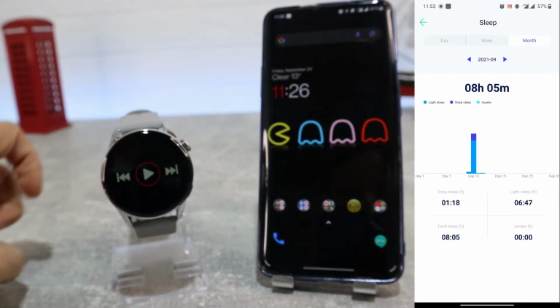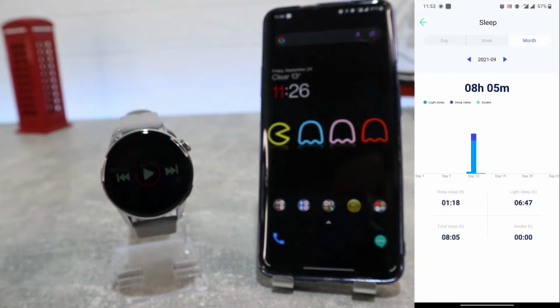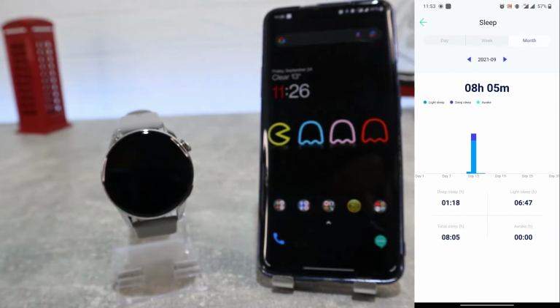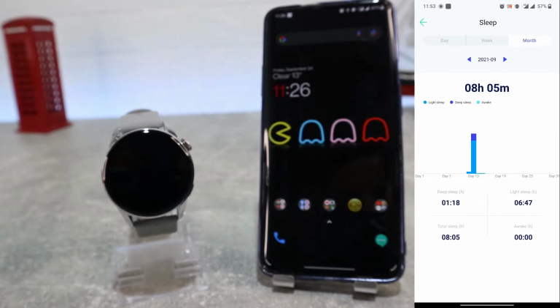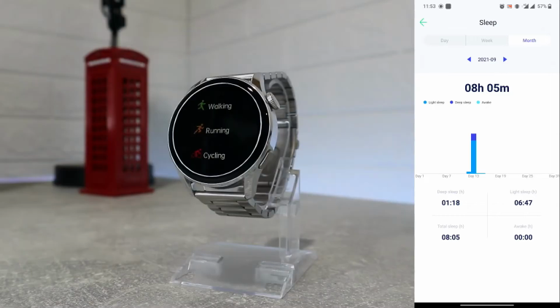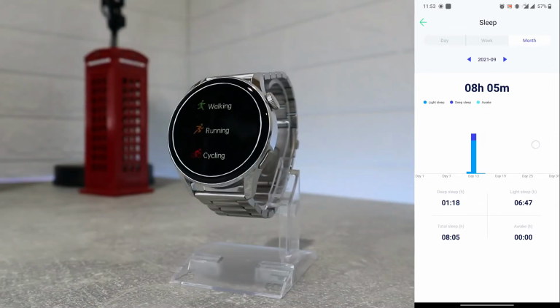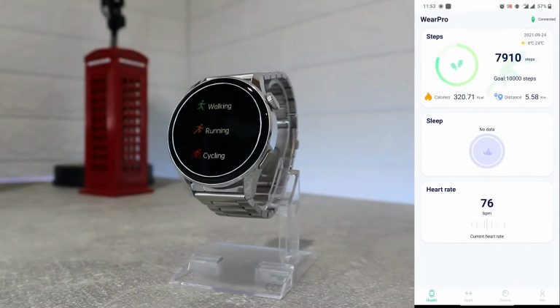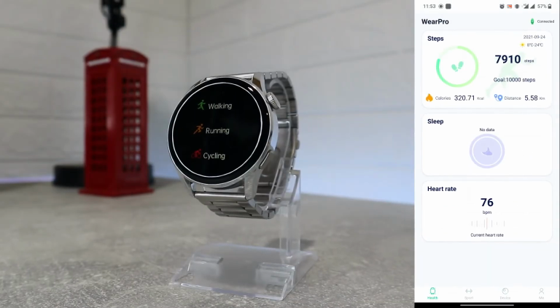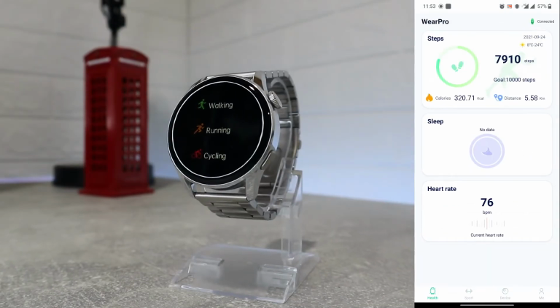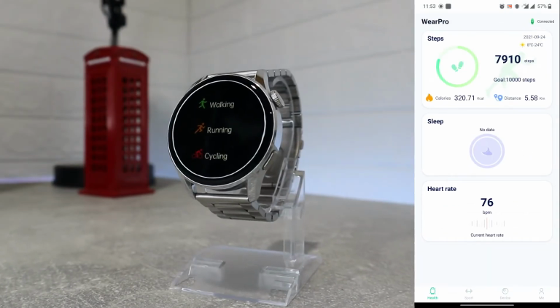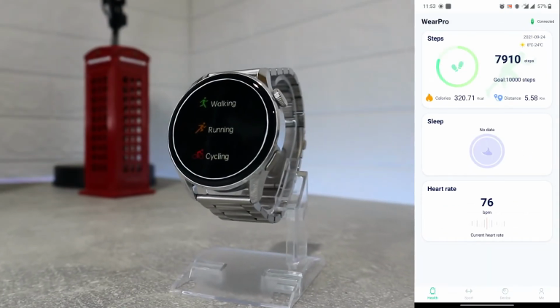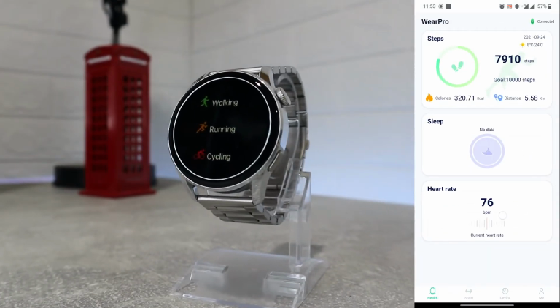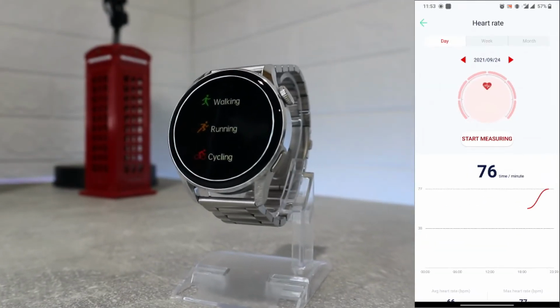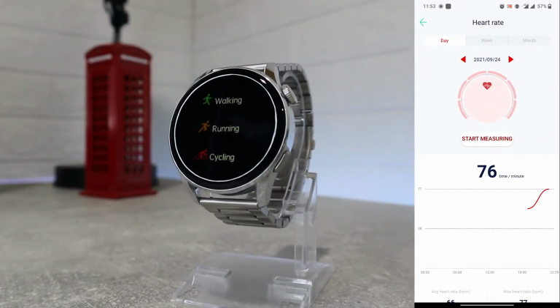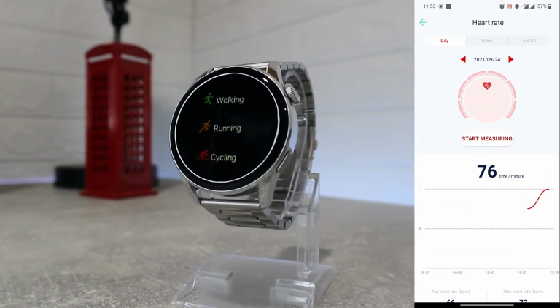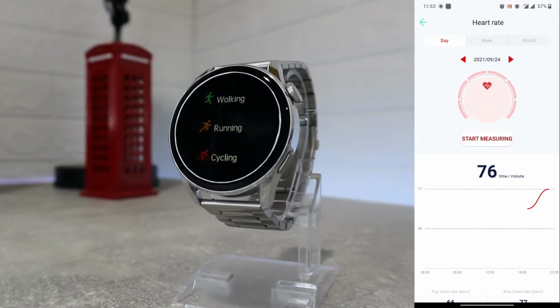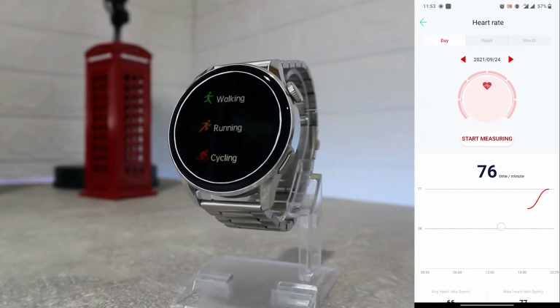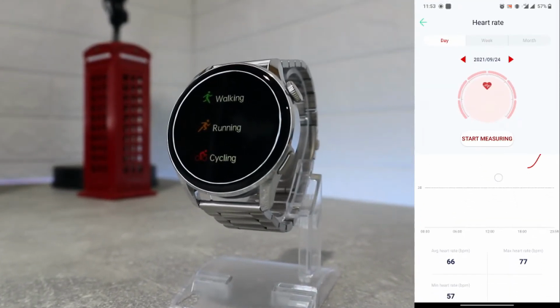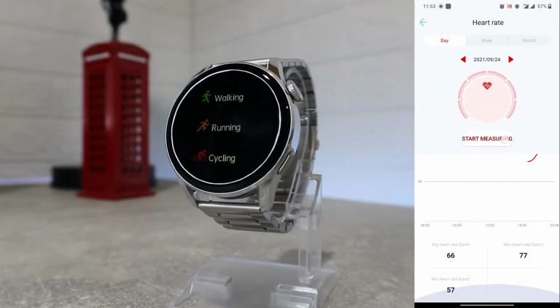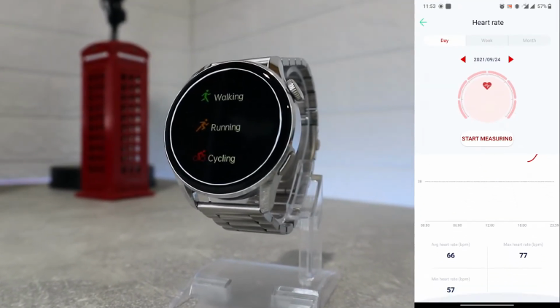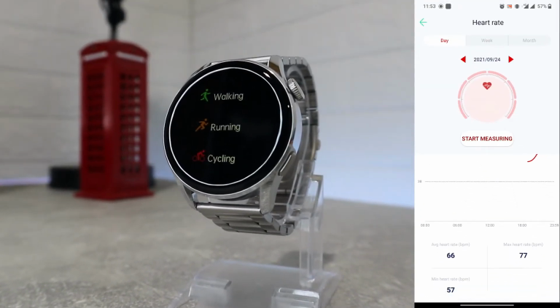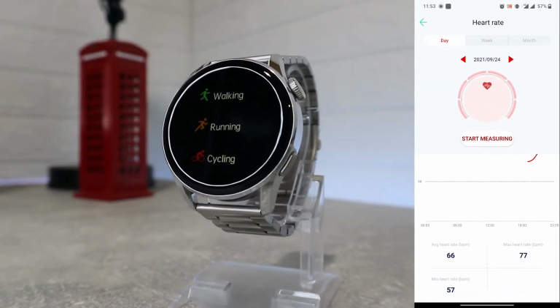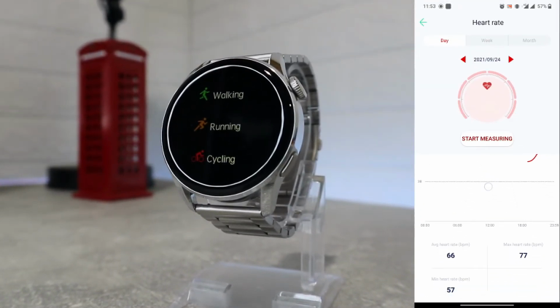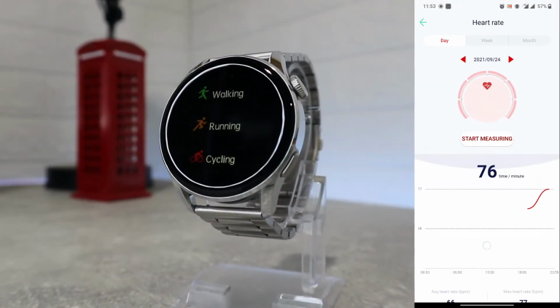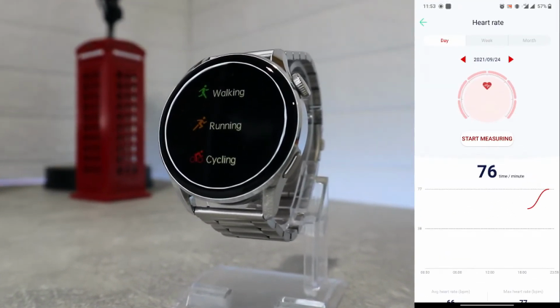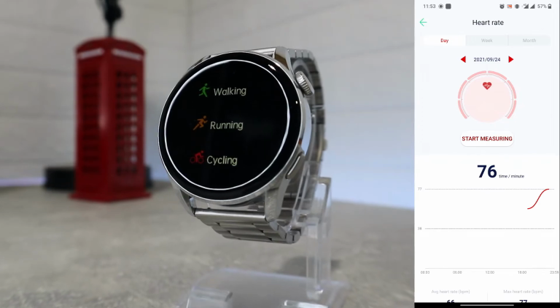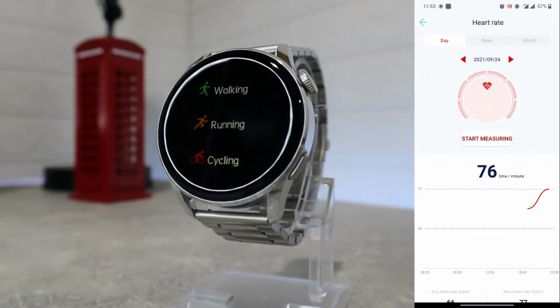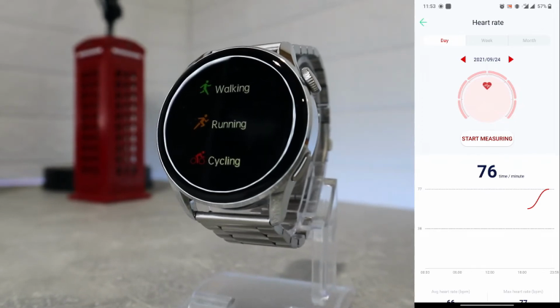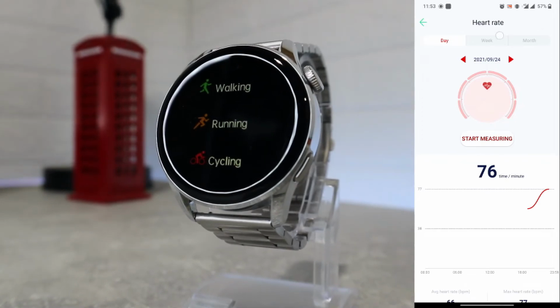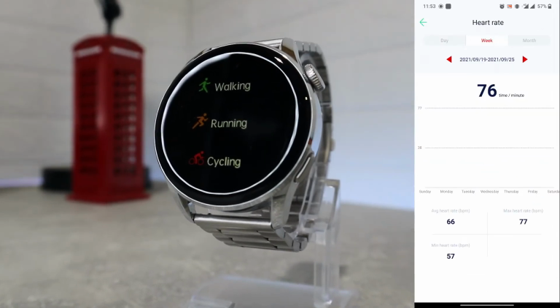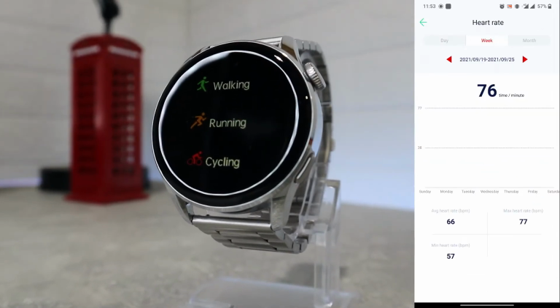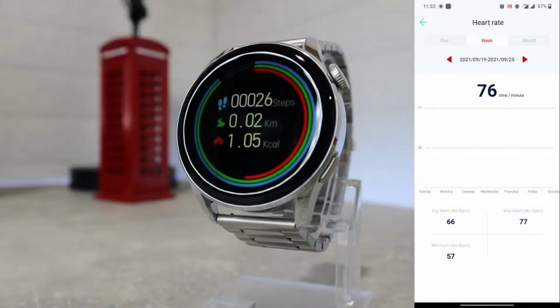After heart rate you will find sleep statistics for the day, week, month, and year. You can also see the average deep sleep, light sleep, and other sleep data.